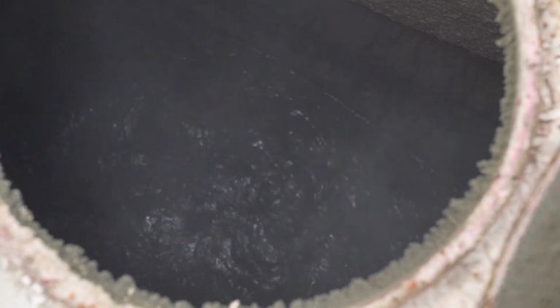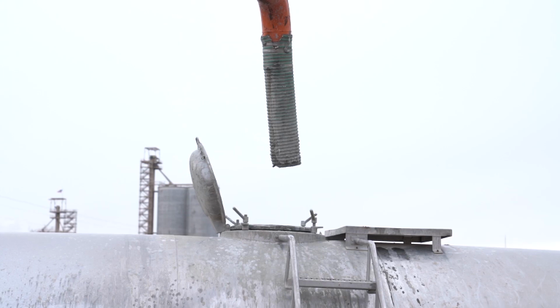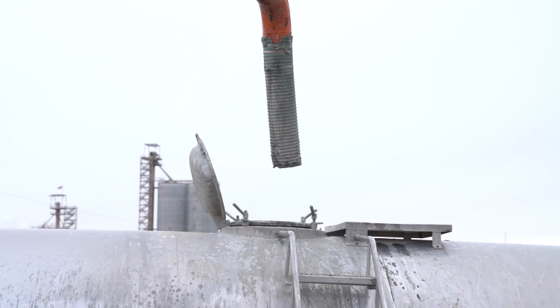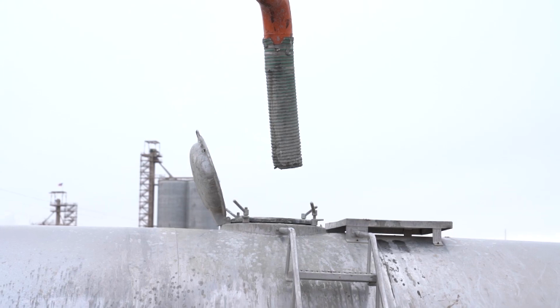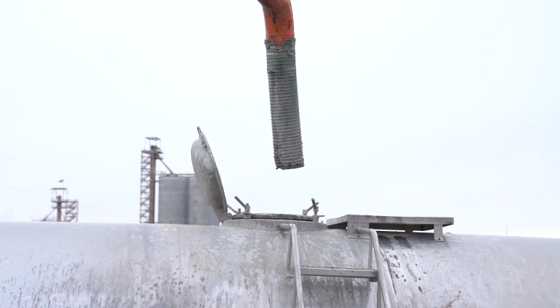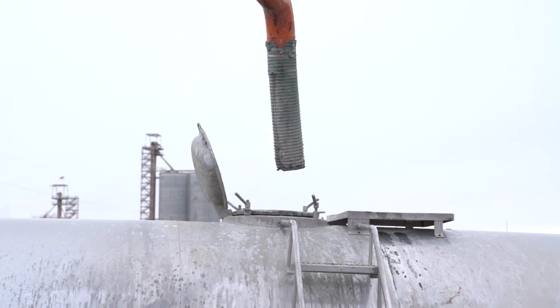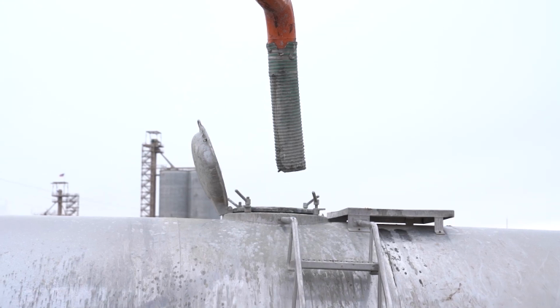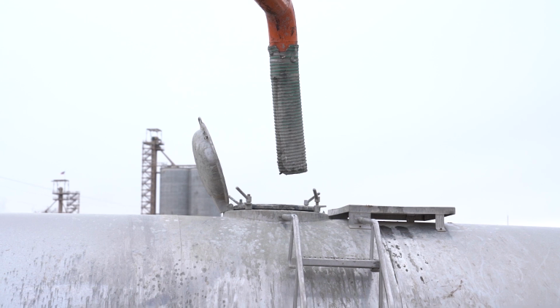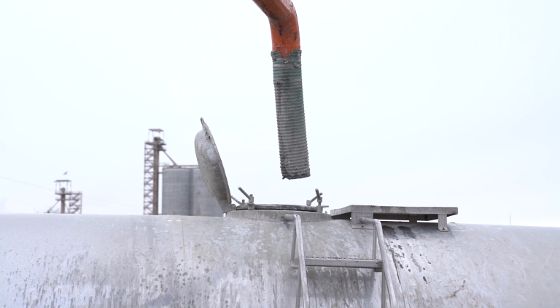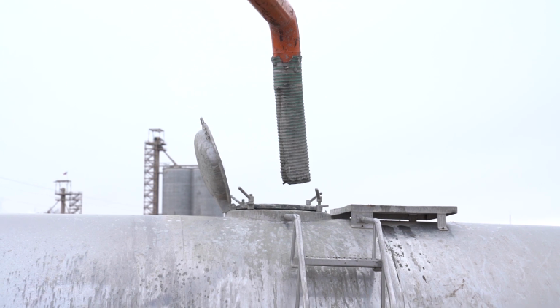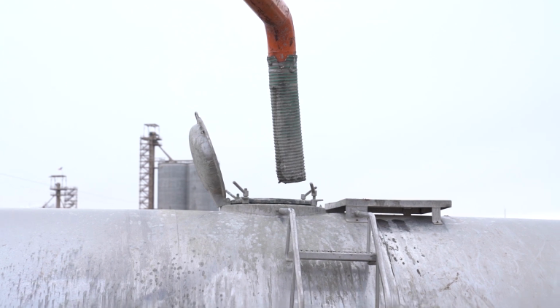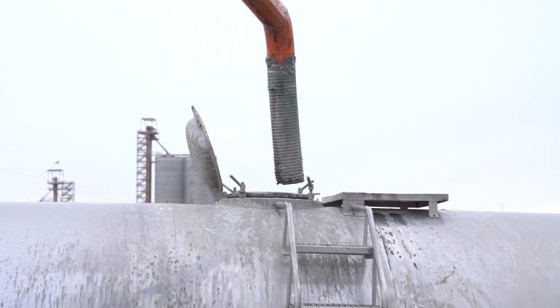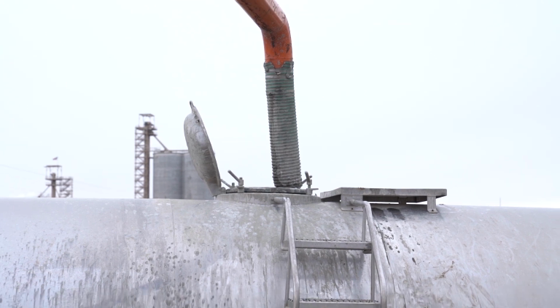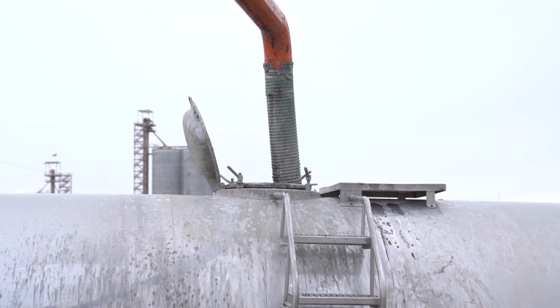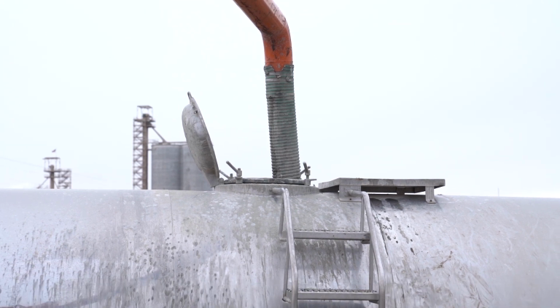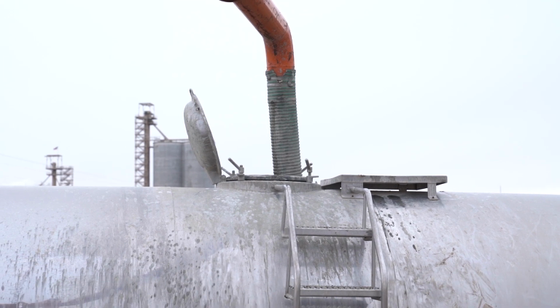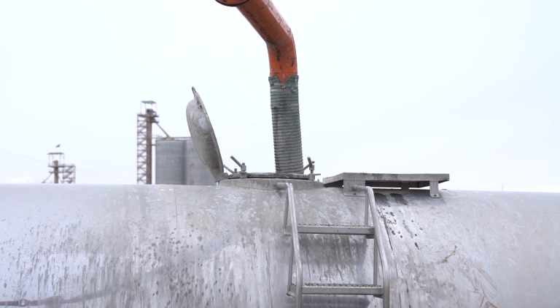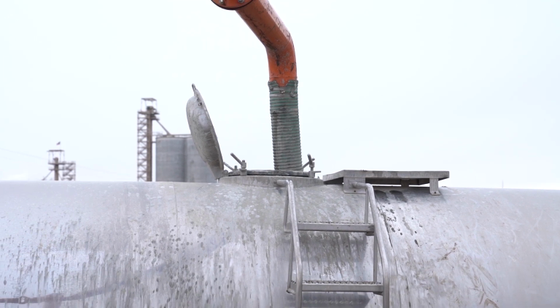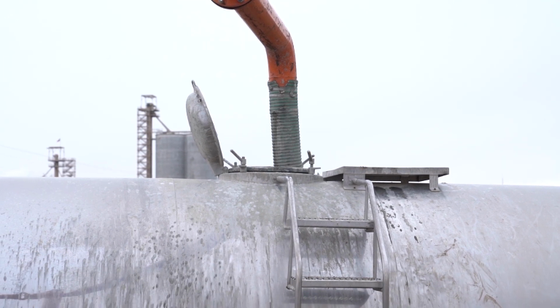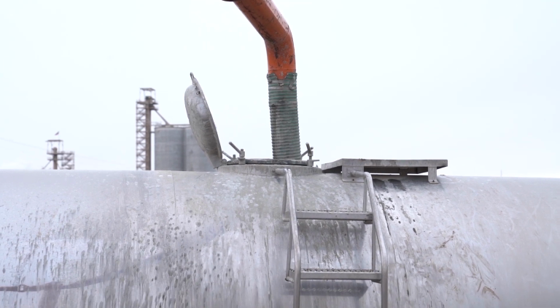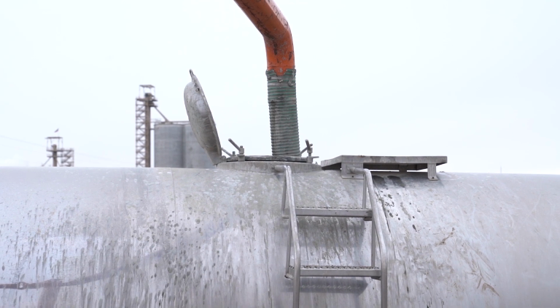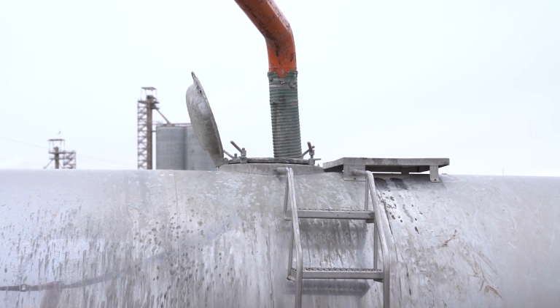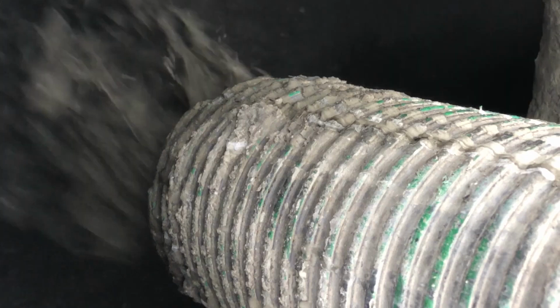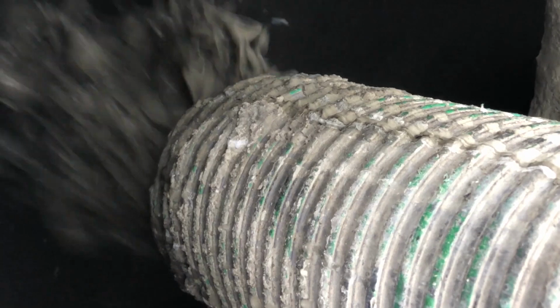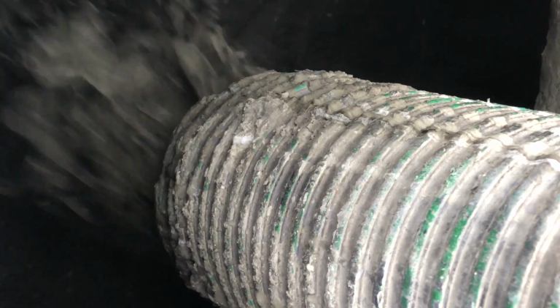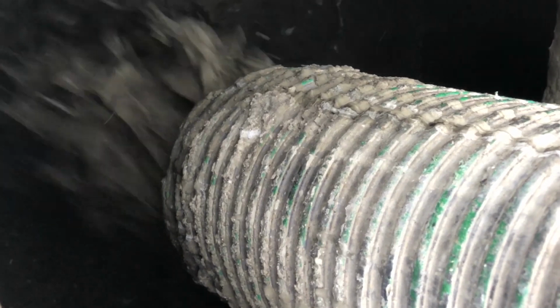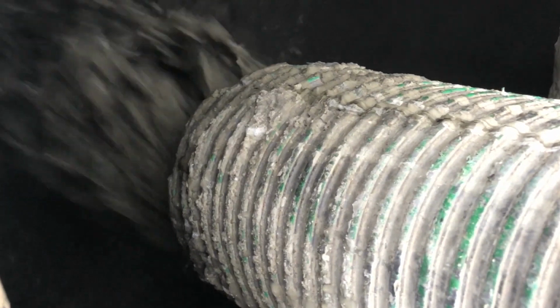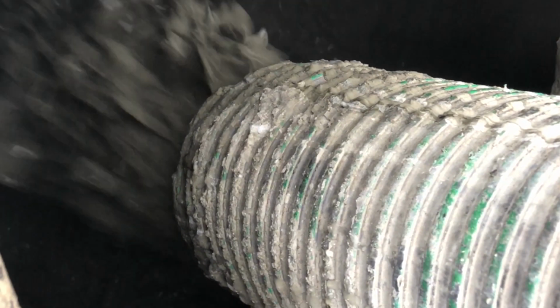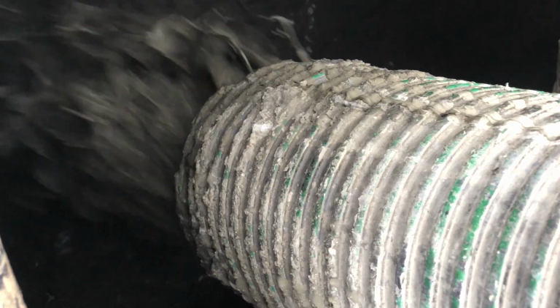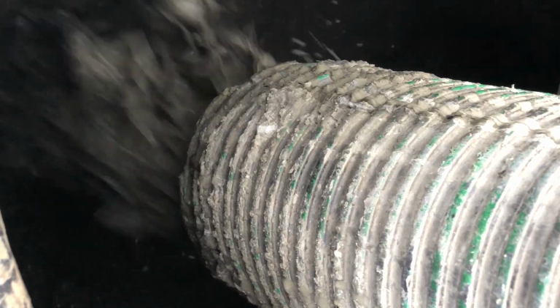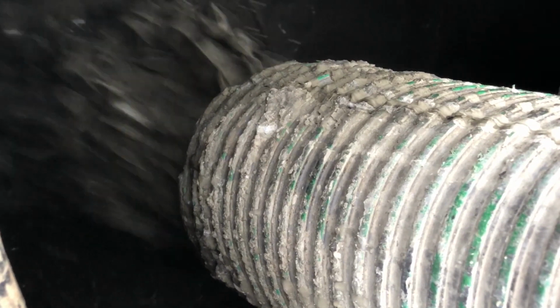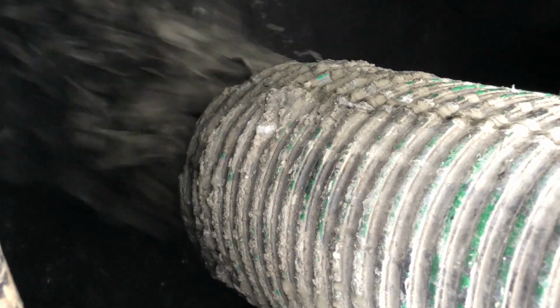From there, the hydraulic boom is lowered into the transportation vehicle, filling it up with Endale slurry to be delivered to the job site.